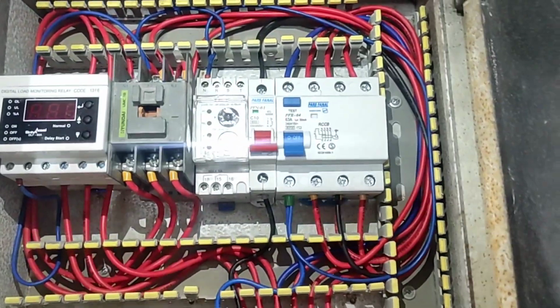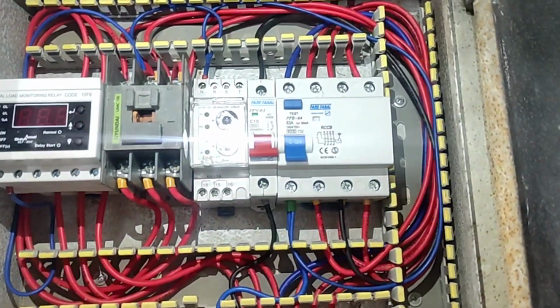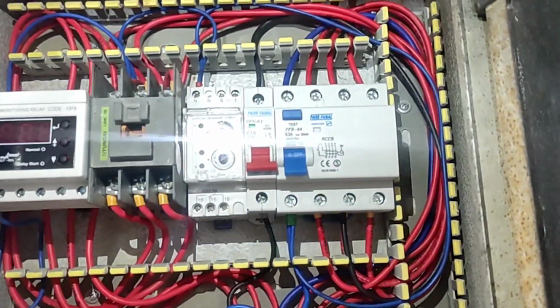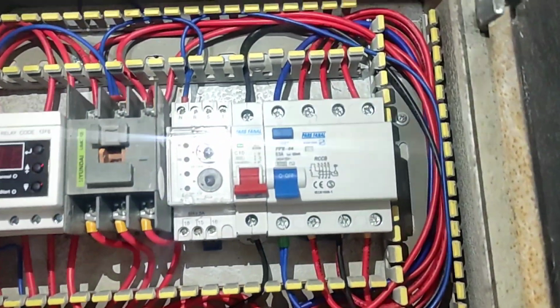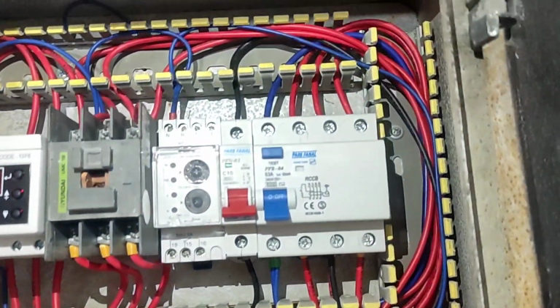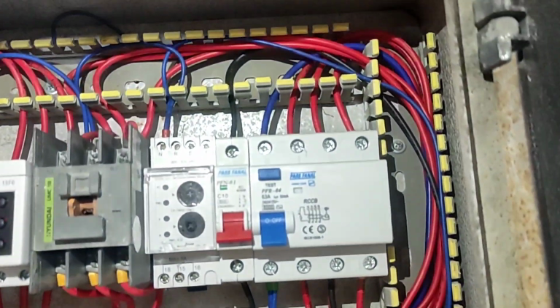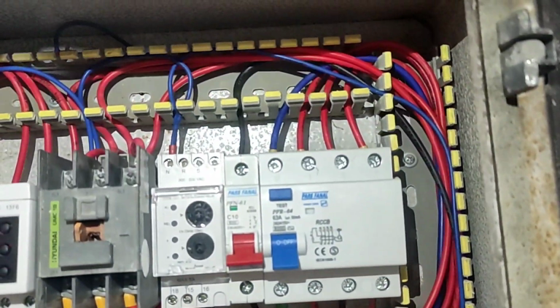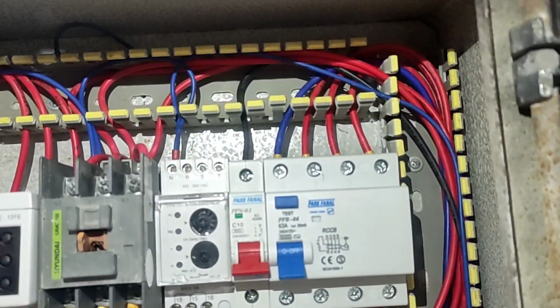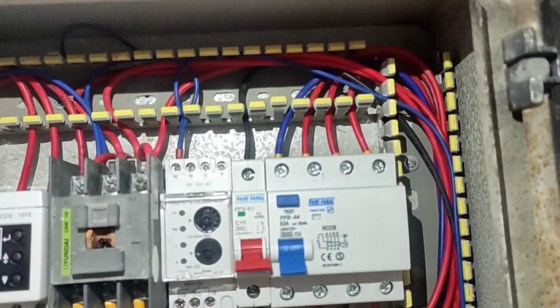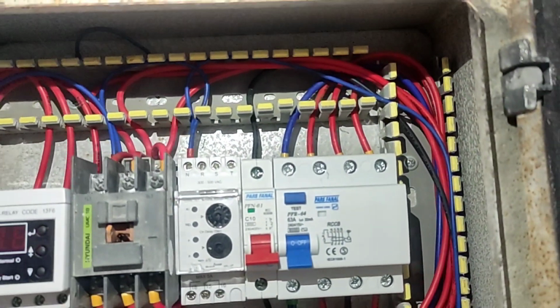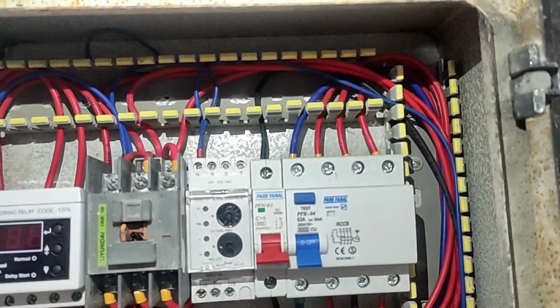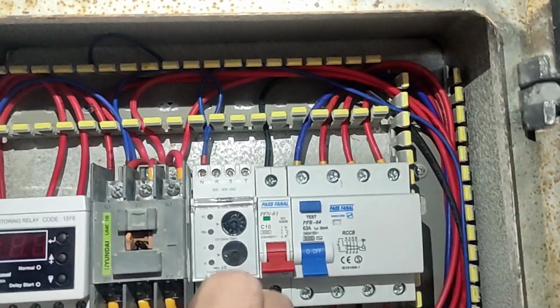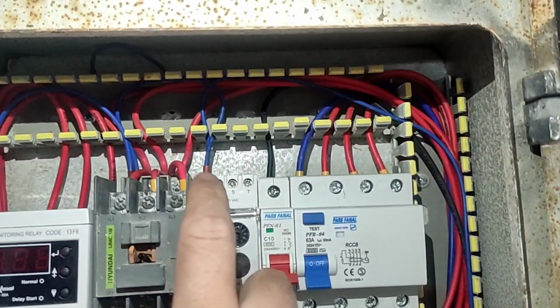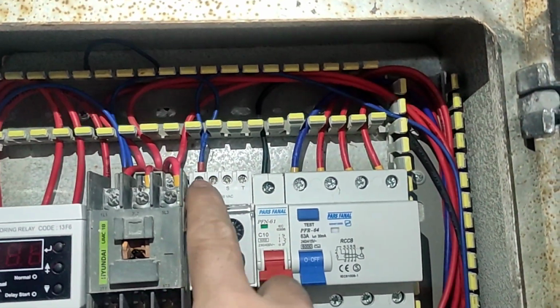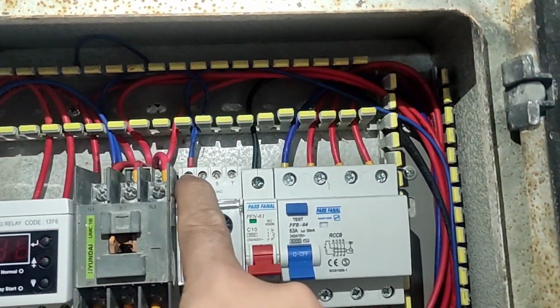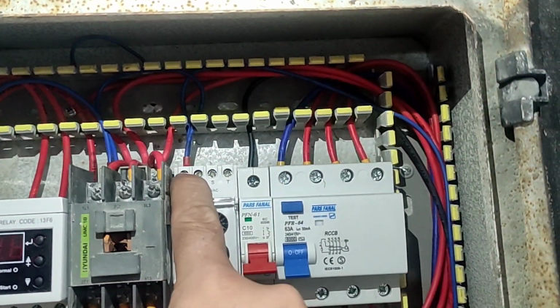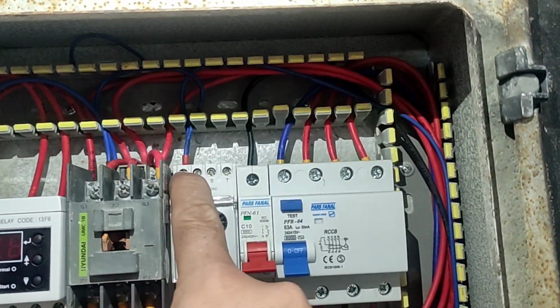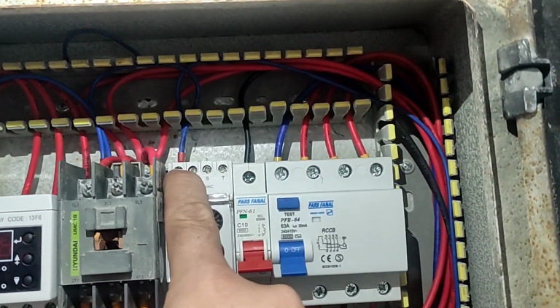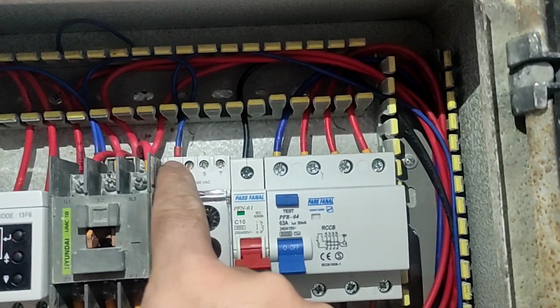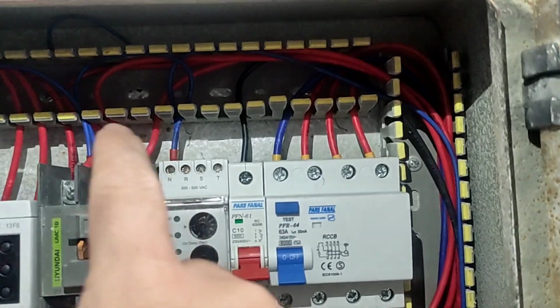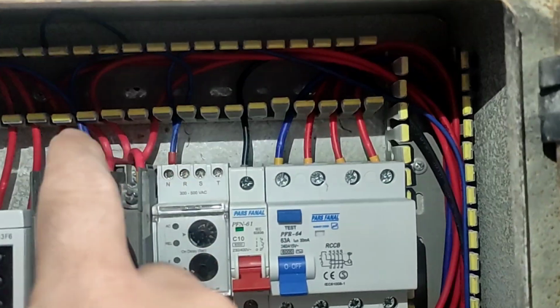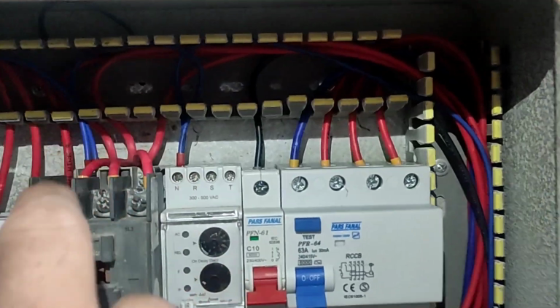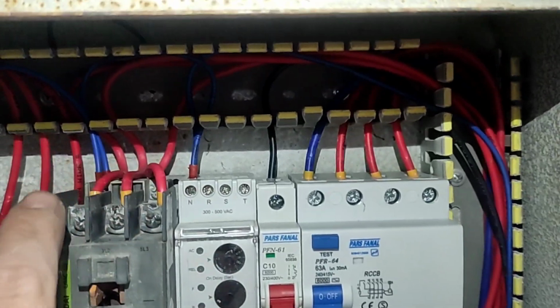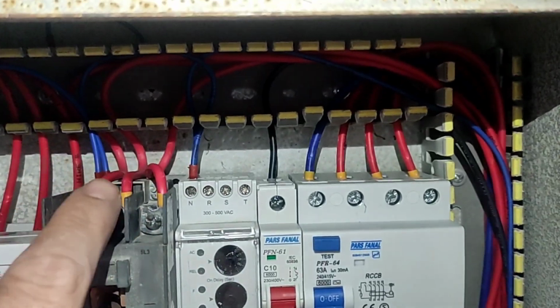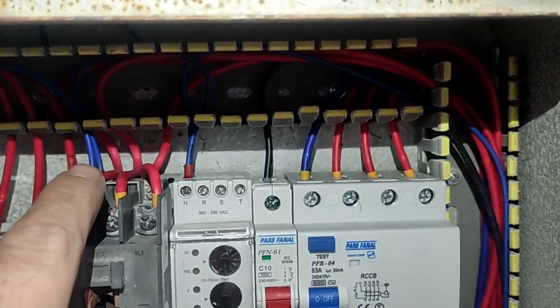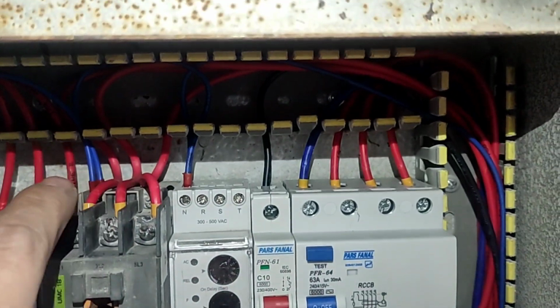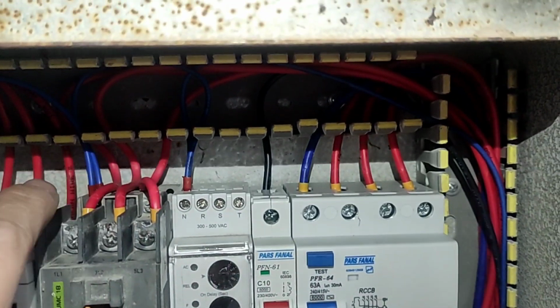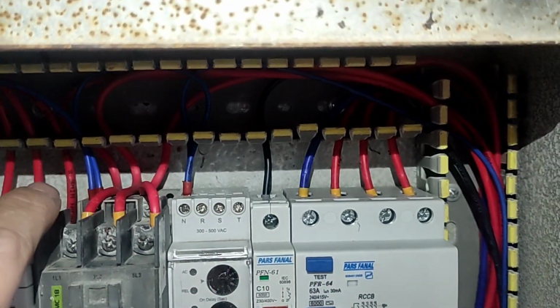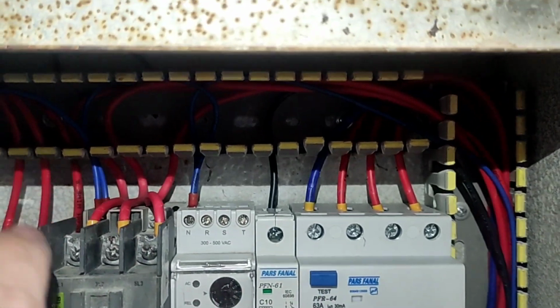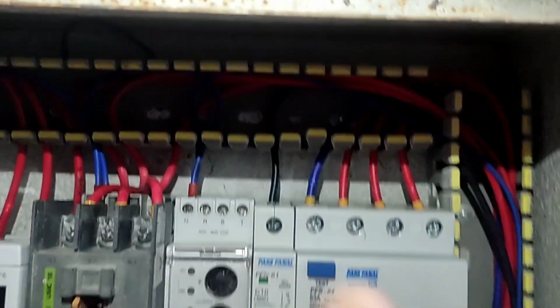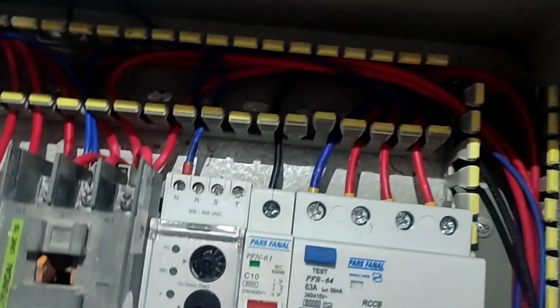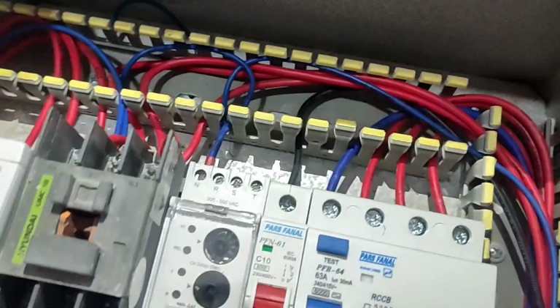In this part, we have connected the null wire to the phase controller, contactor, and the current controller.